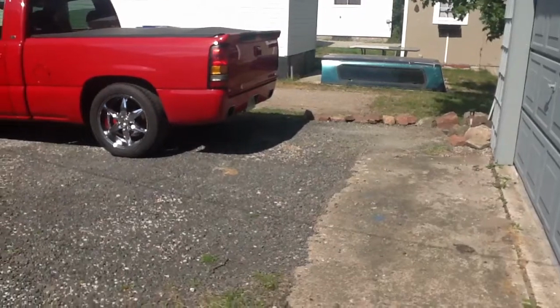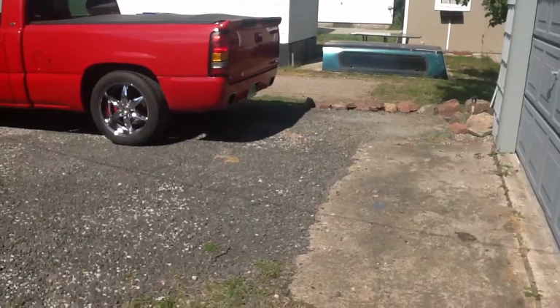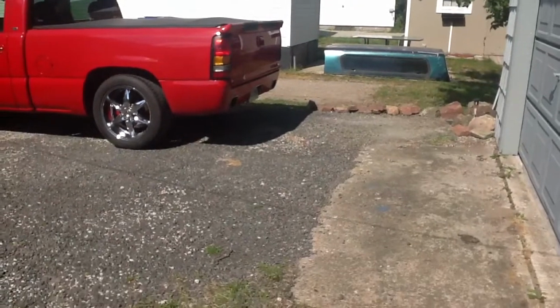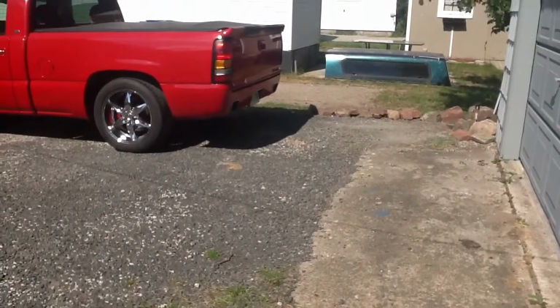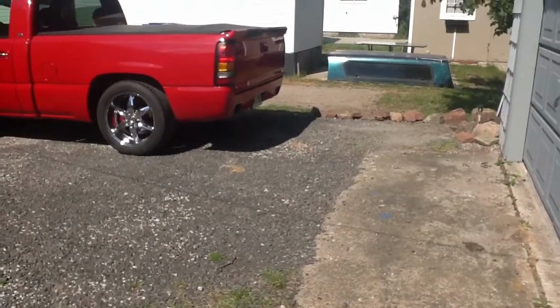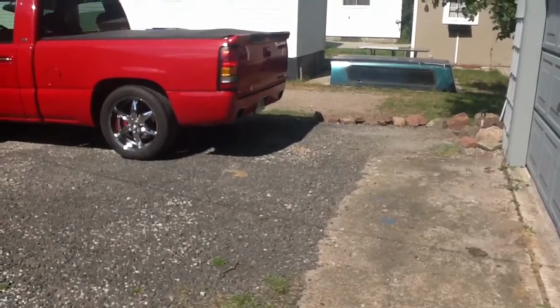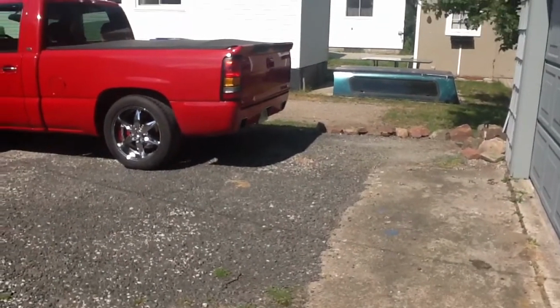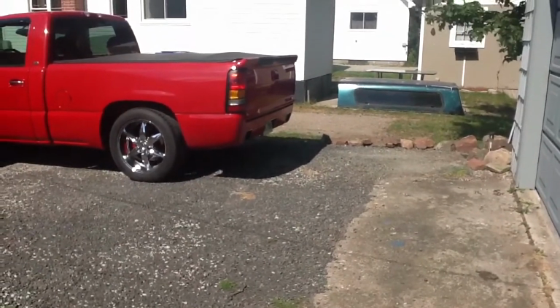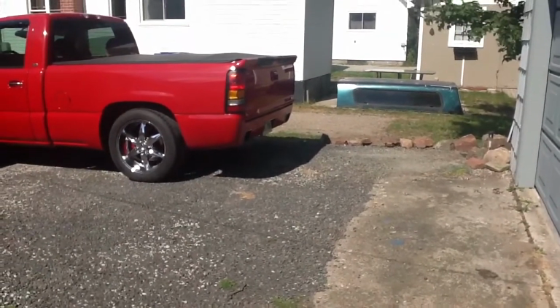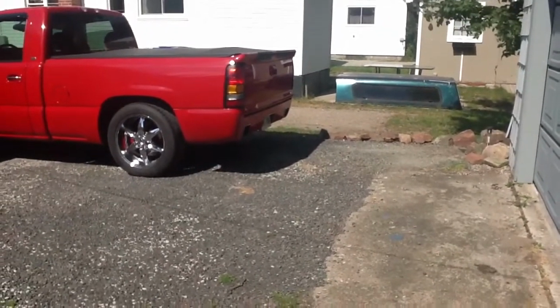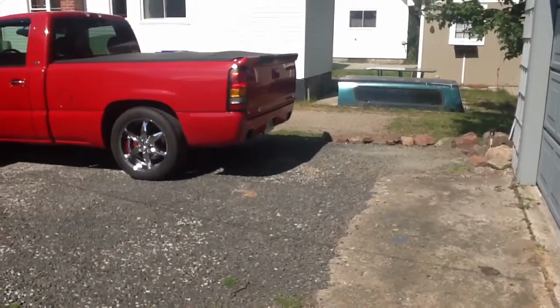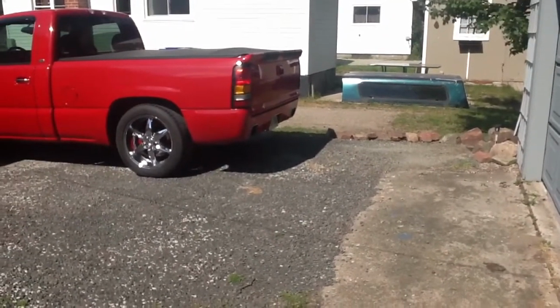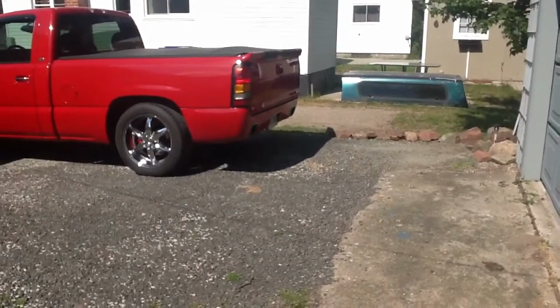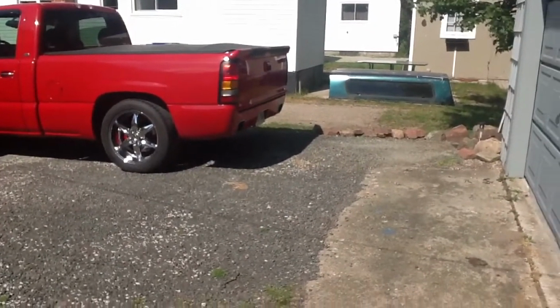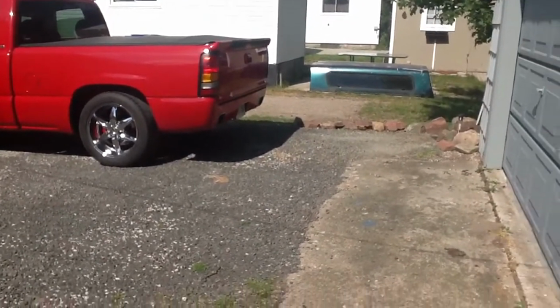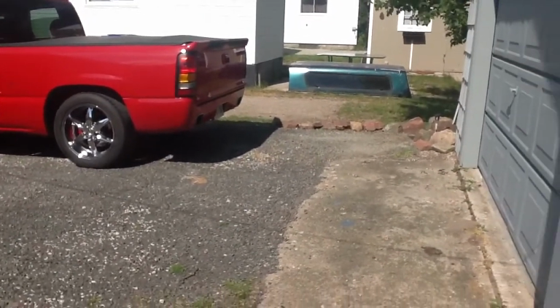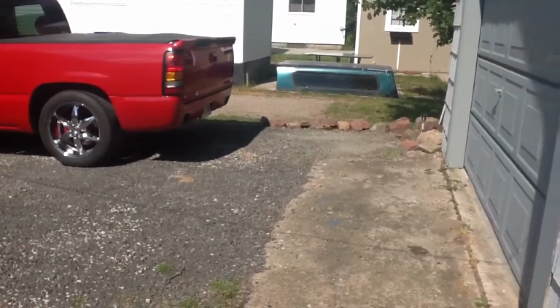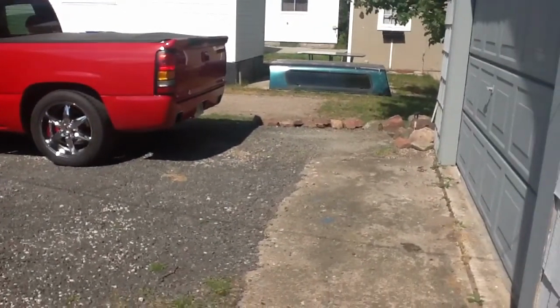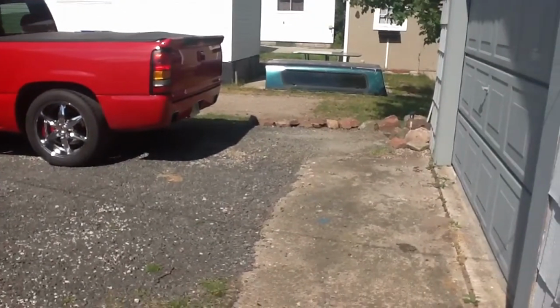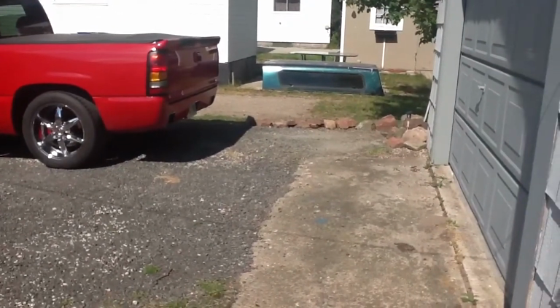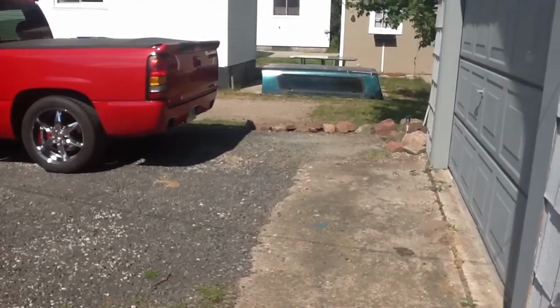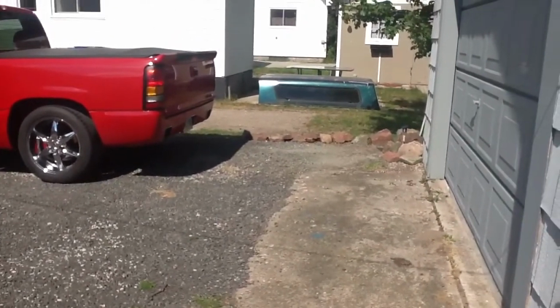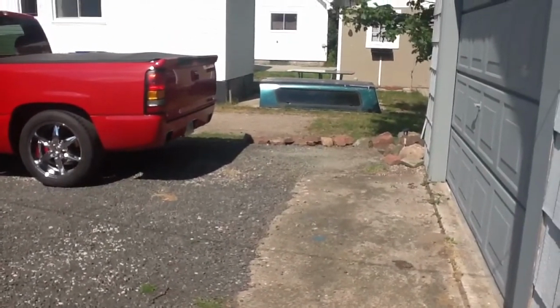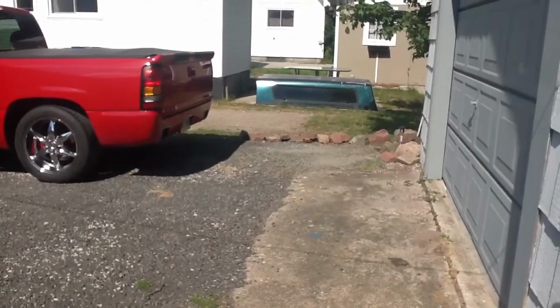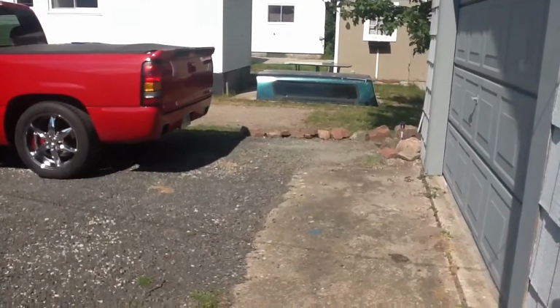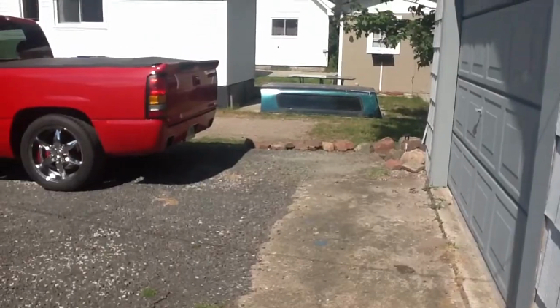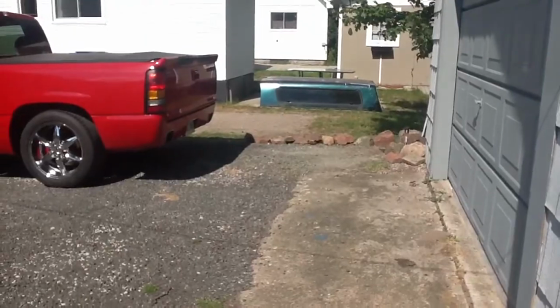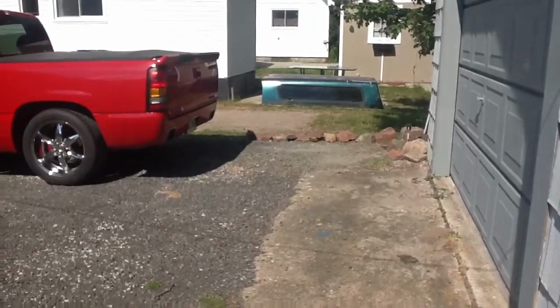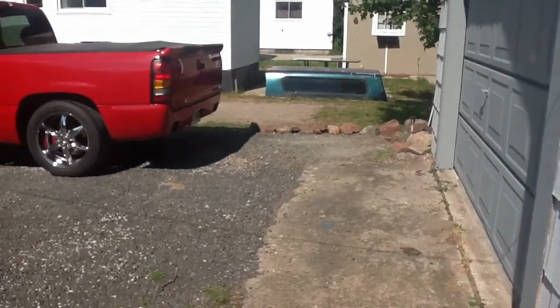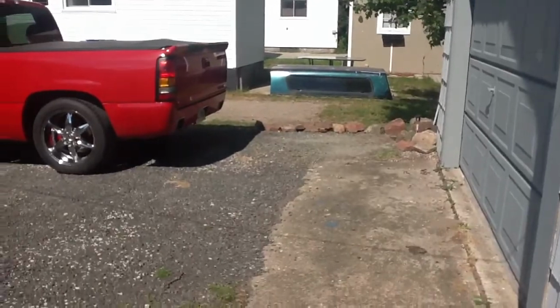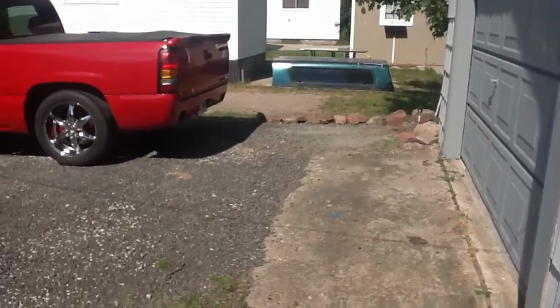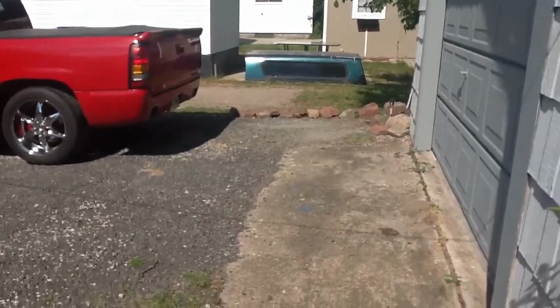Hey everyone. I thought it was time to give an update on the backyard project.